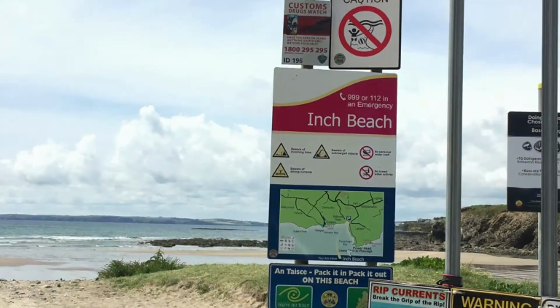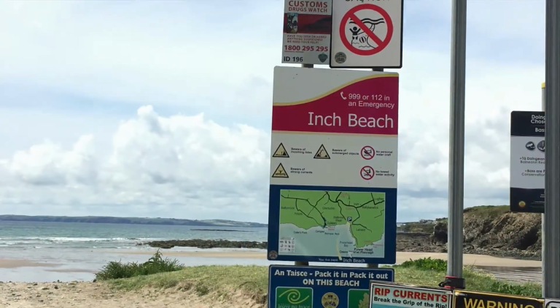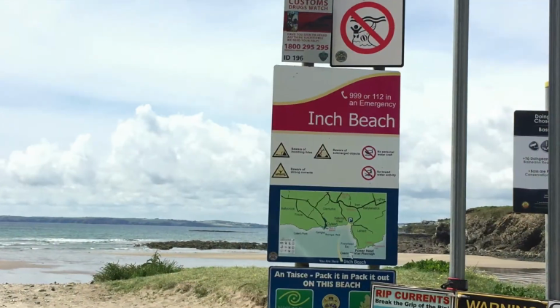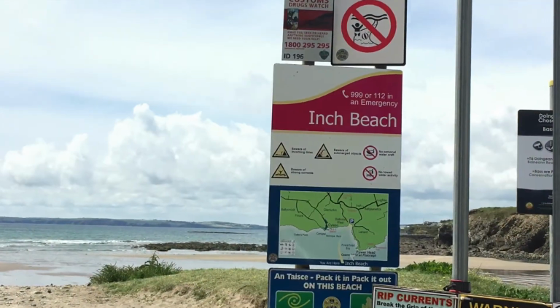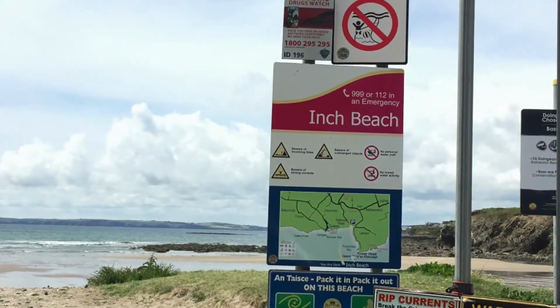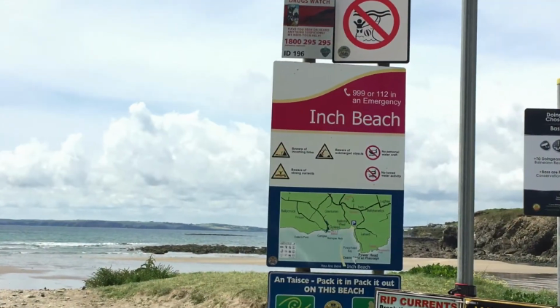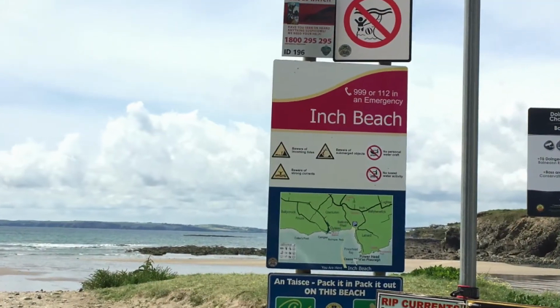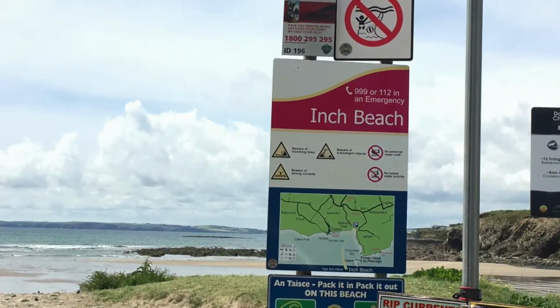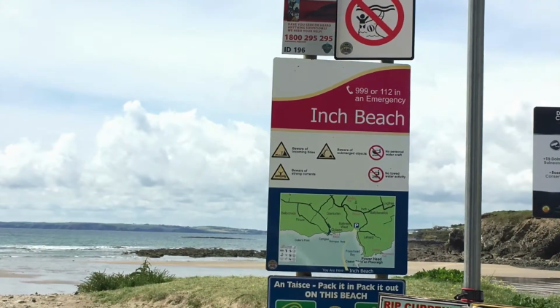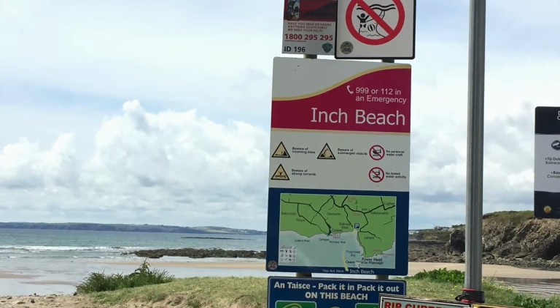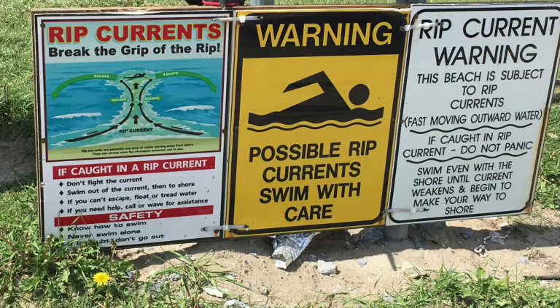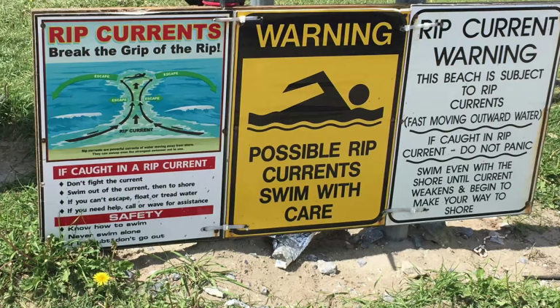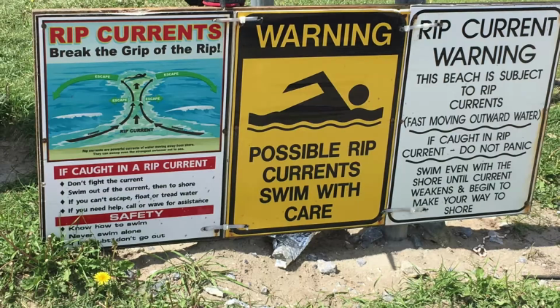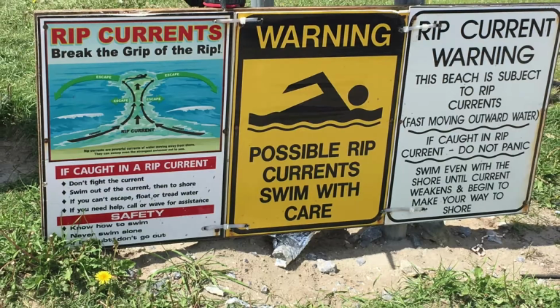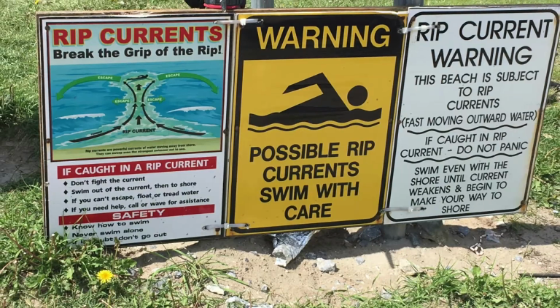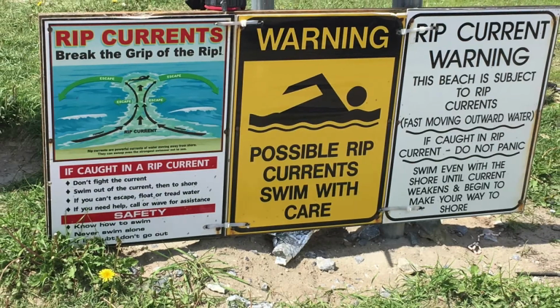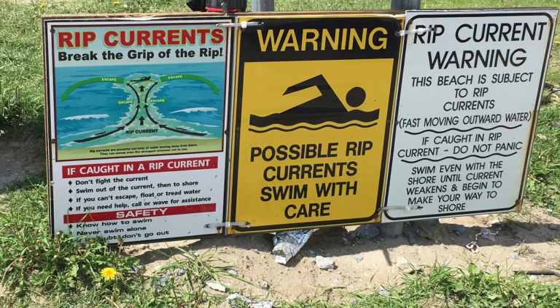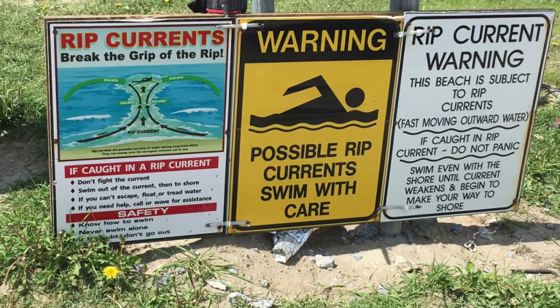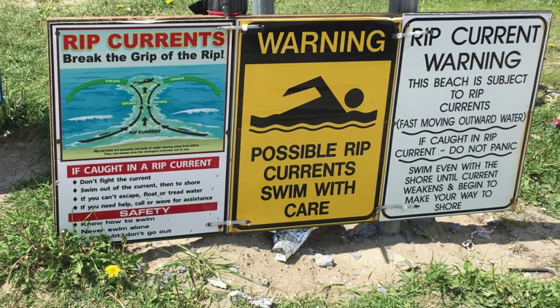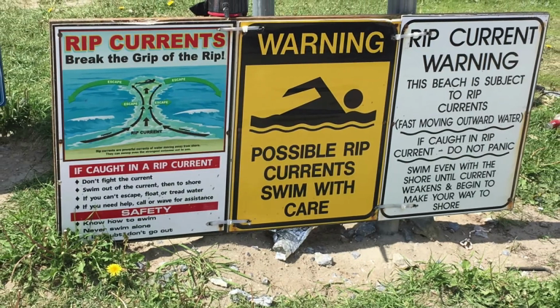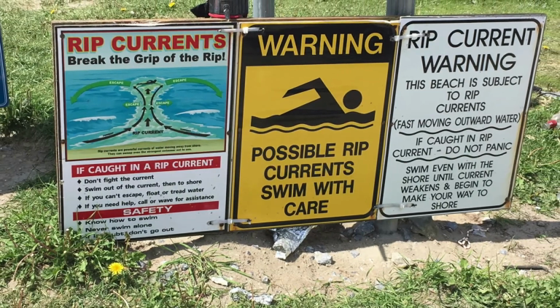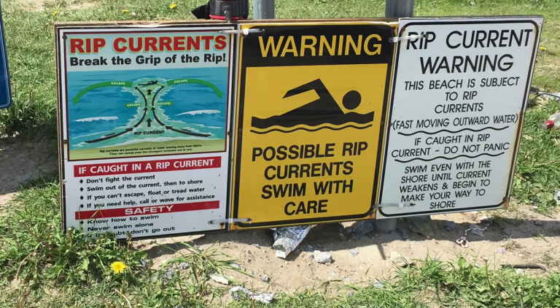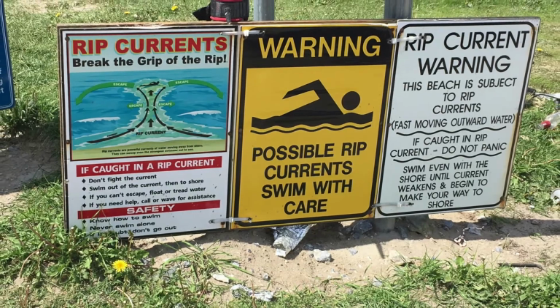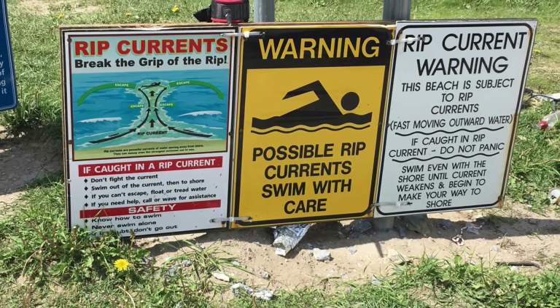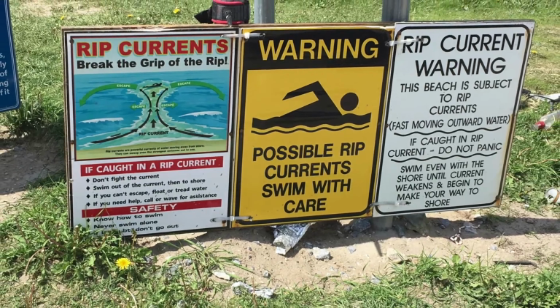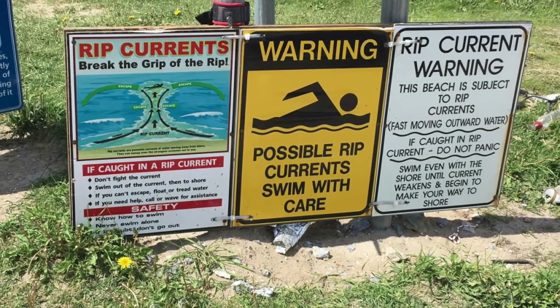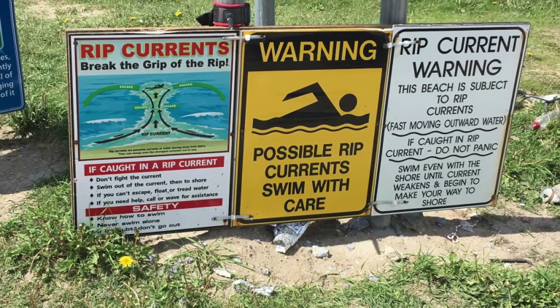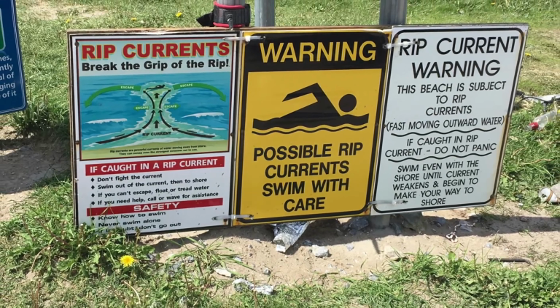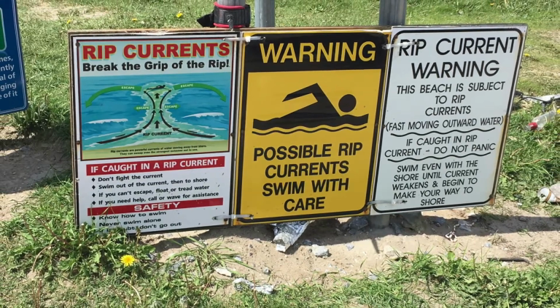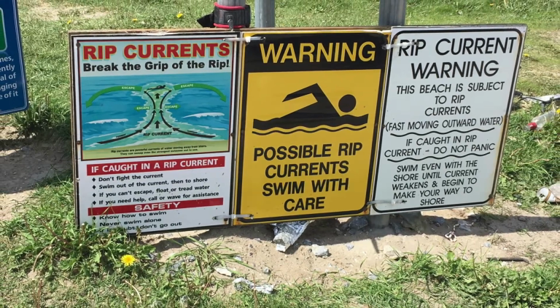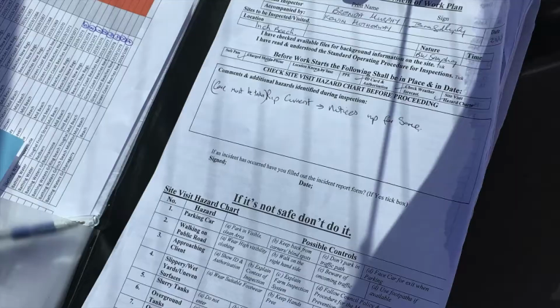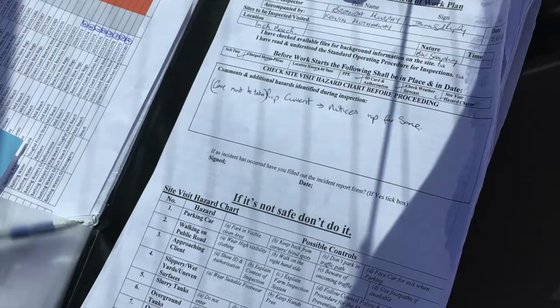Health and safety is a key concern and we draft a site-specific risk assessment for each and every beach we sample.